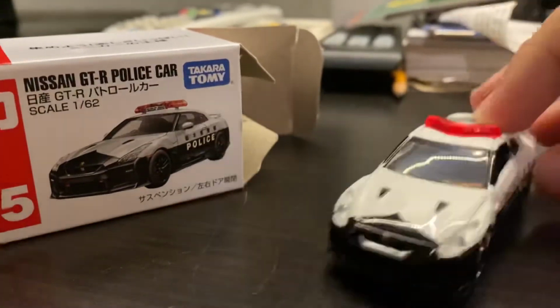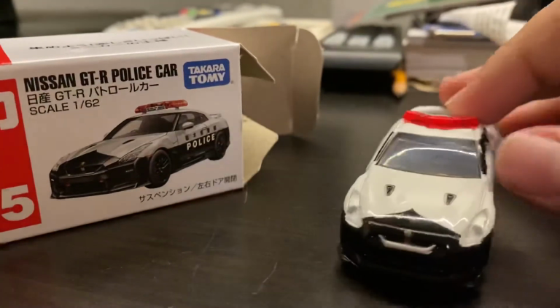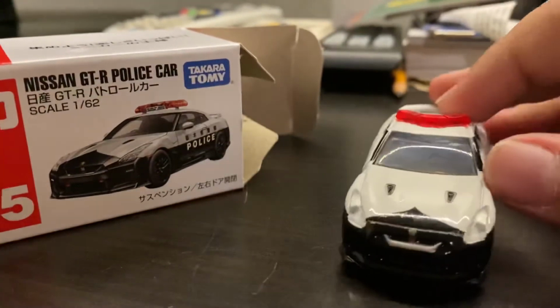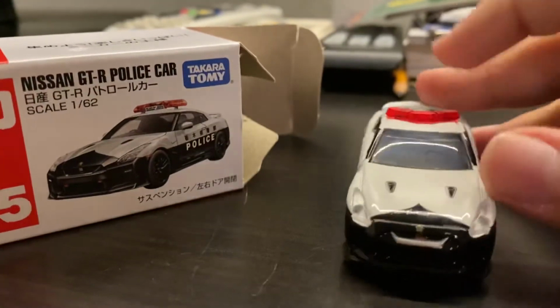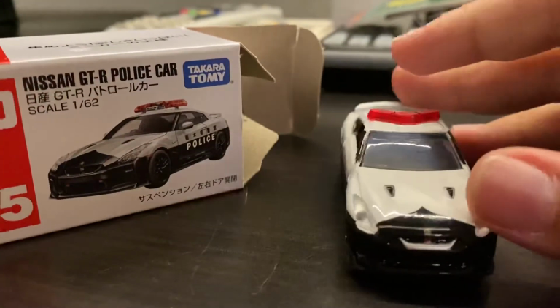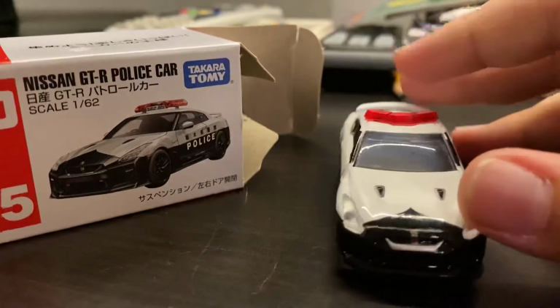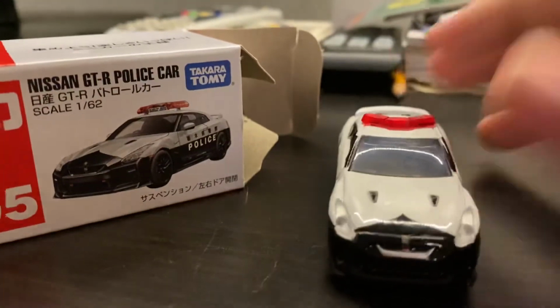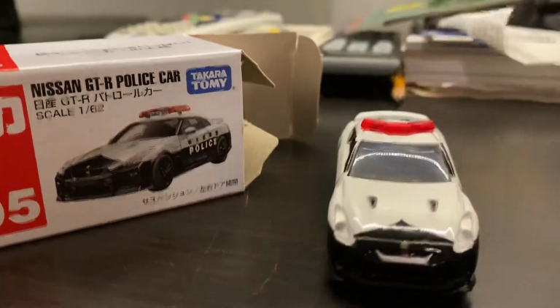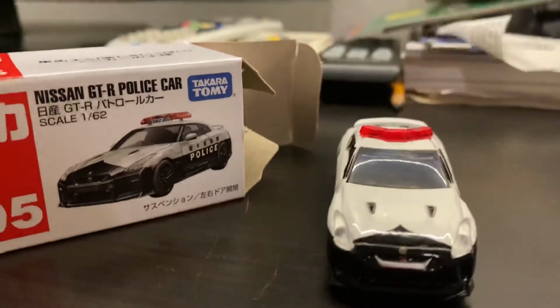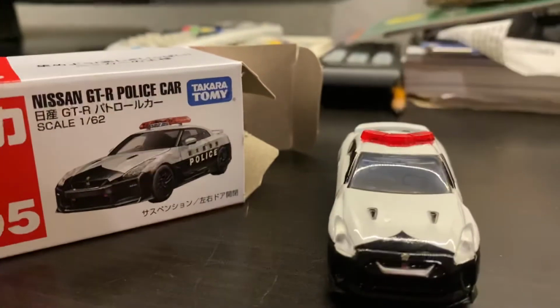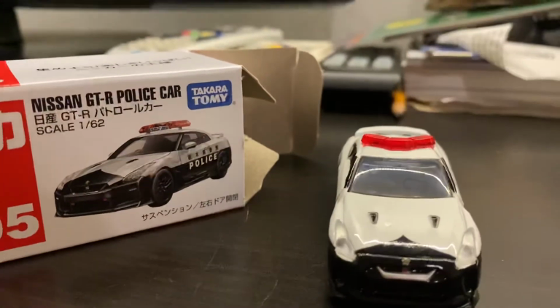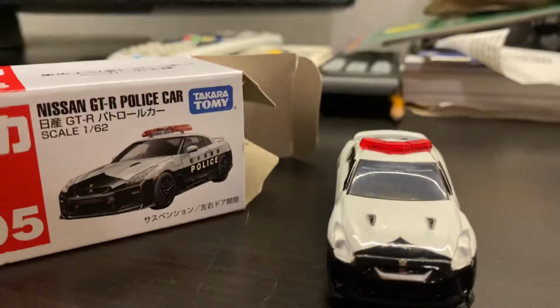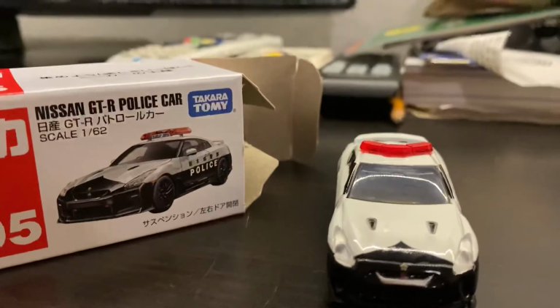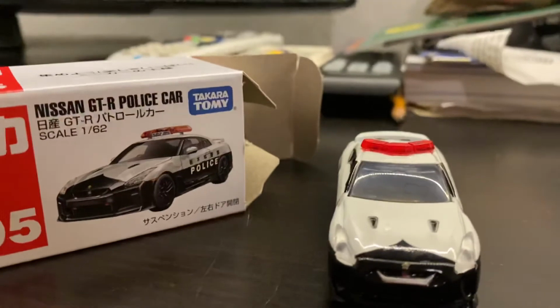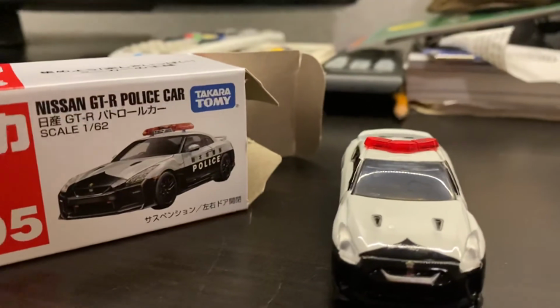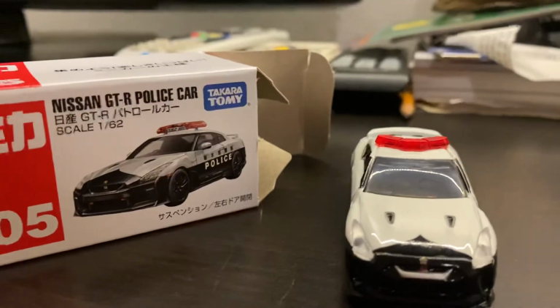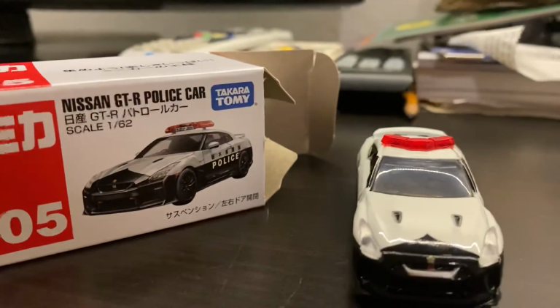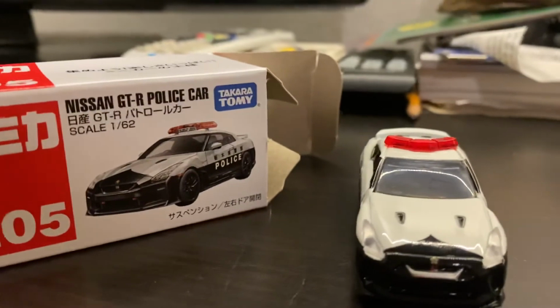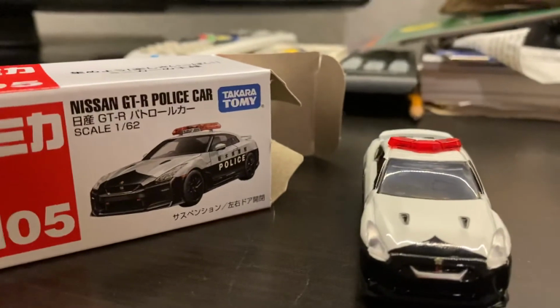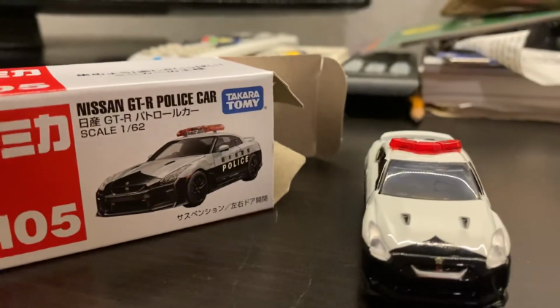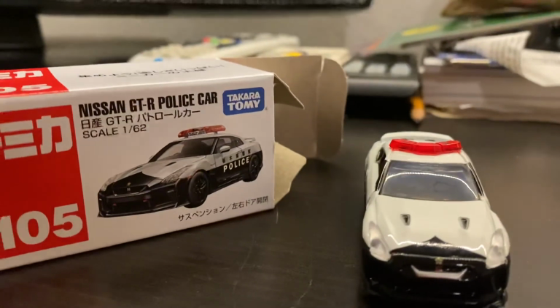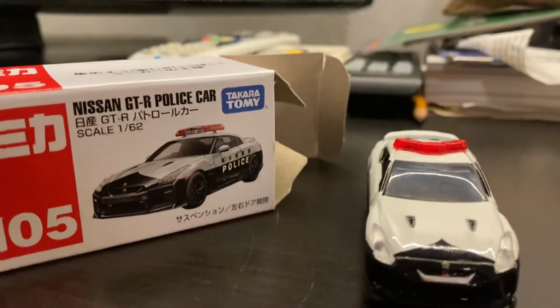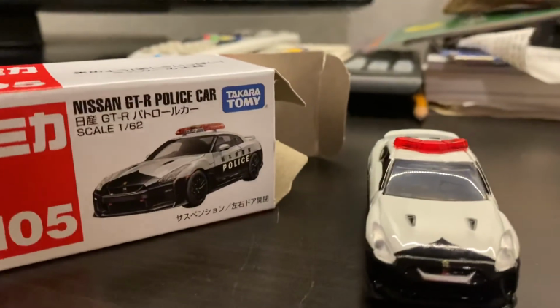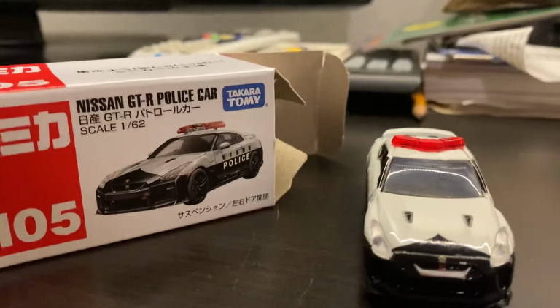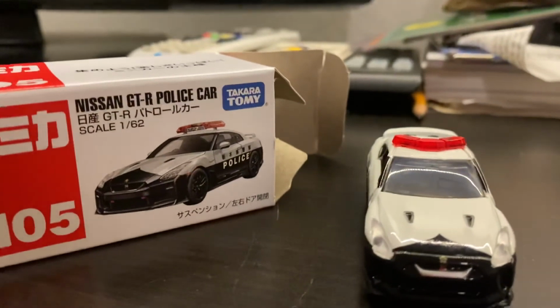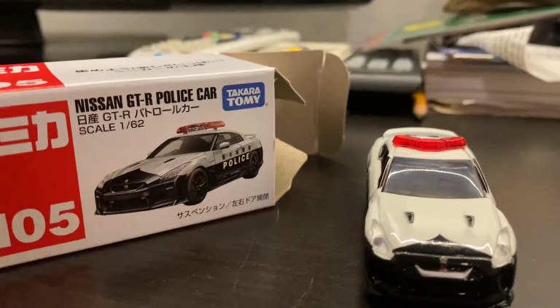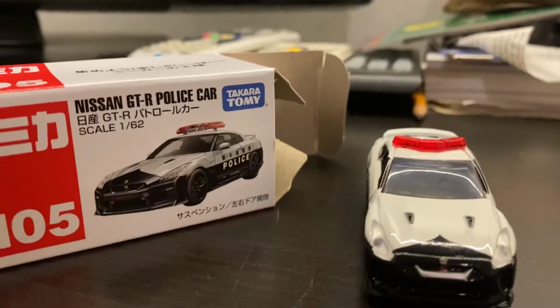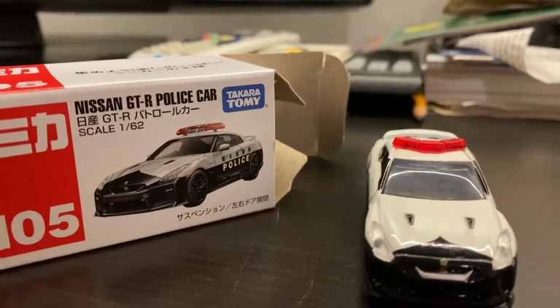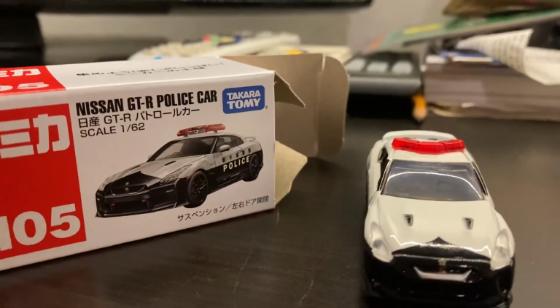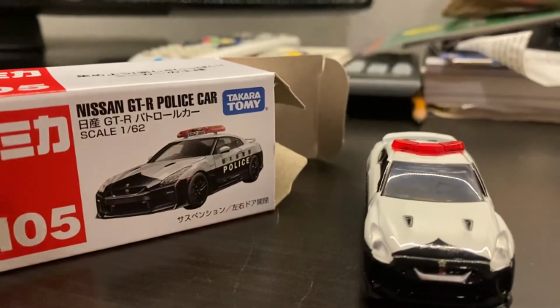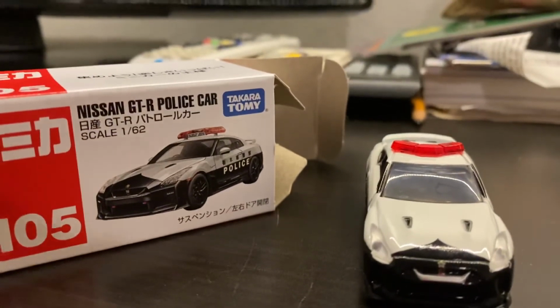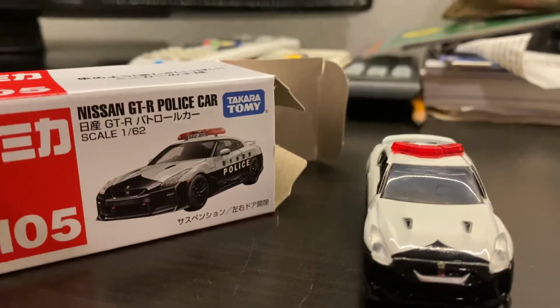So yeah guys, that's my unboxing for the Nissan GT-R police car. See you in the next video guys. Bye!